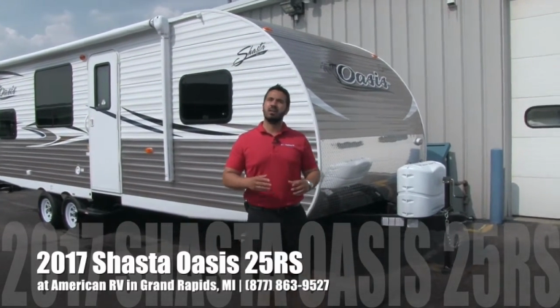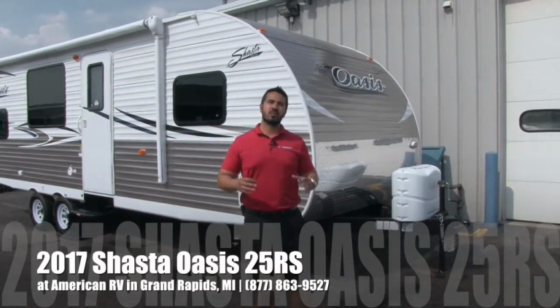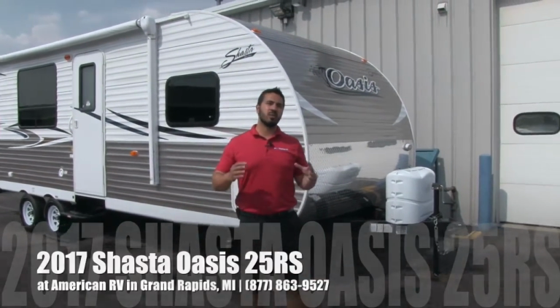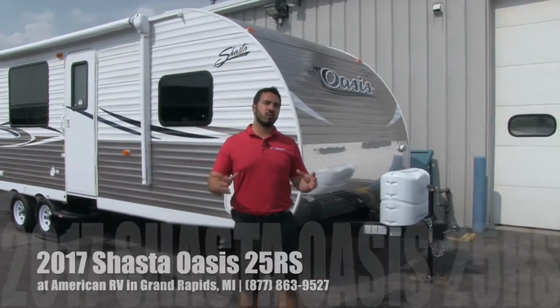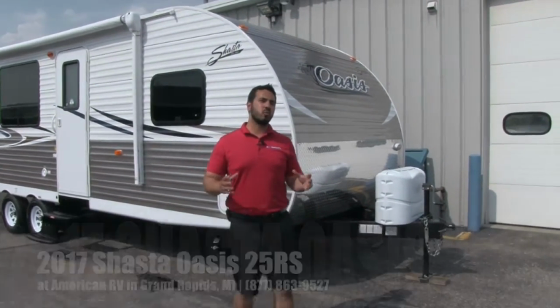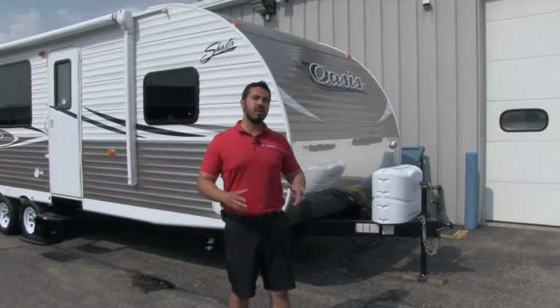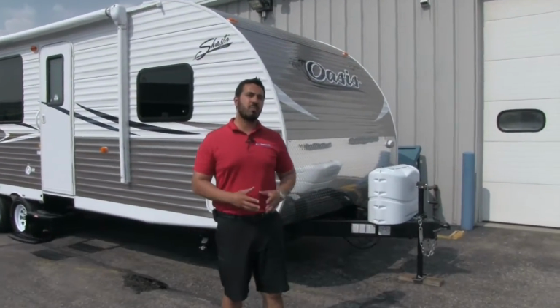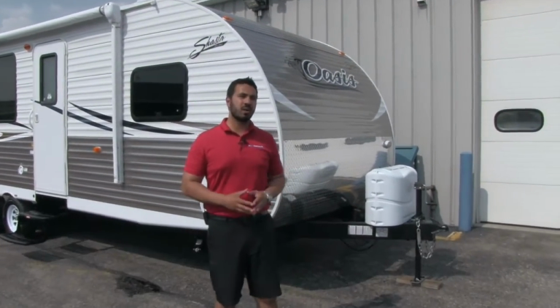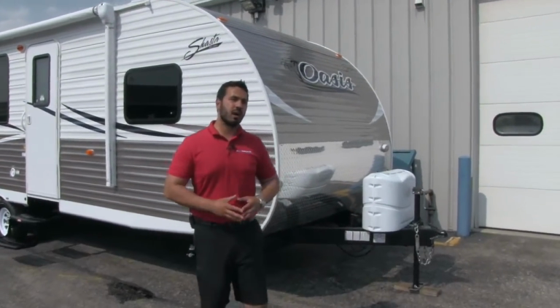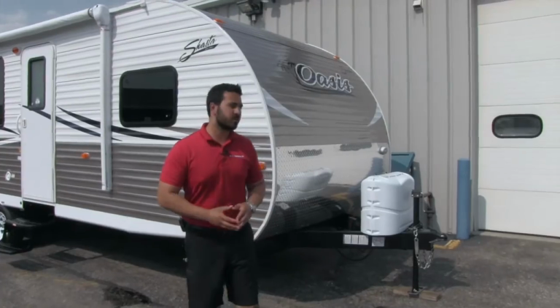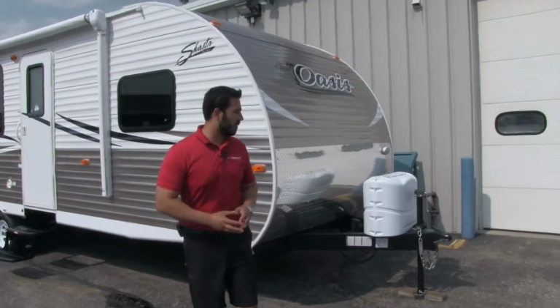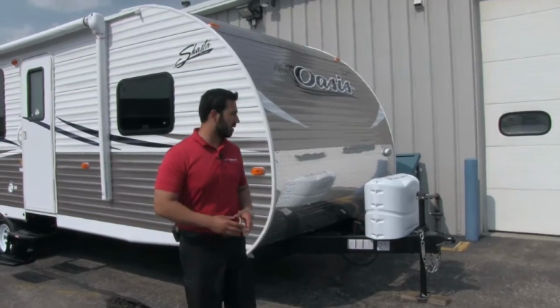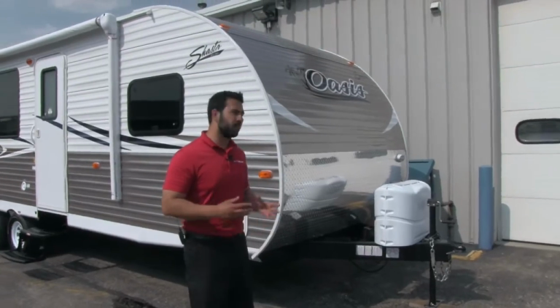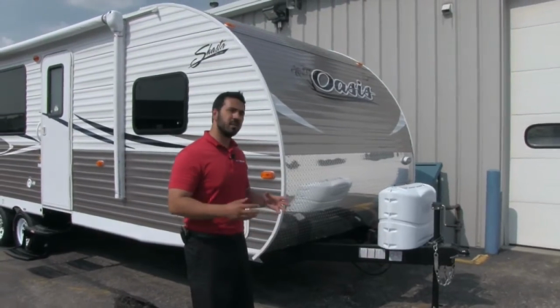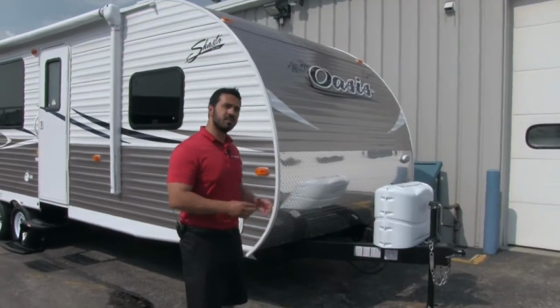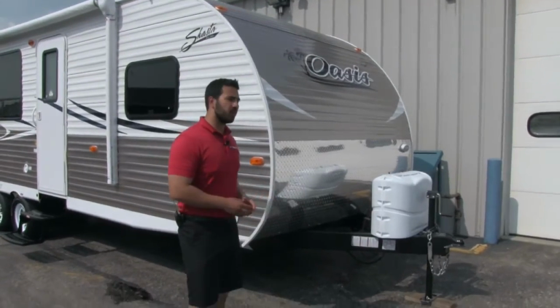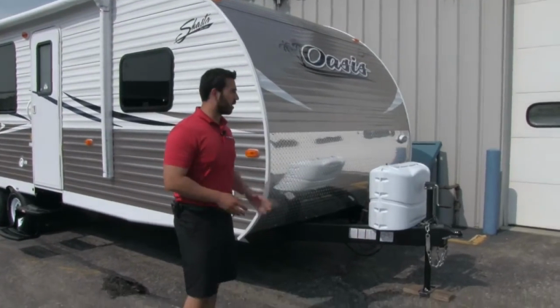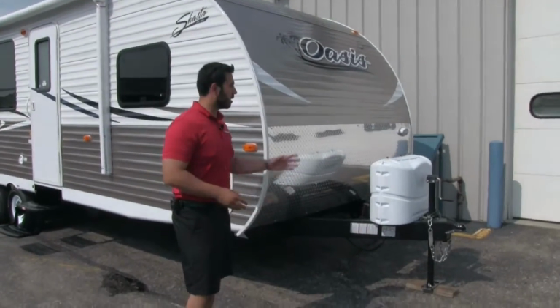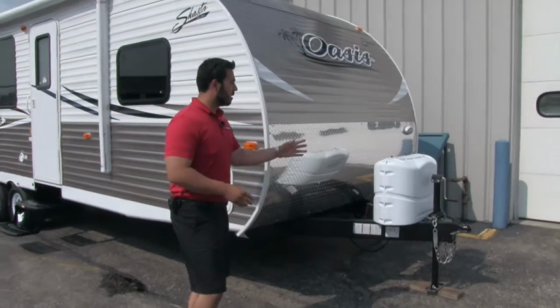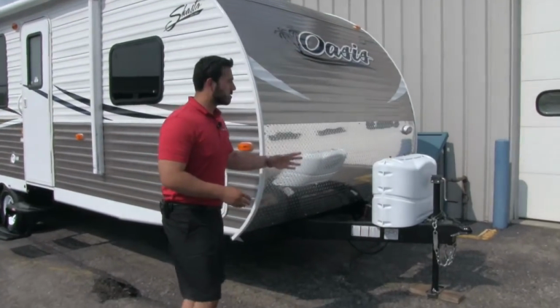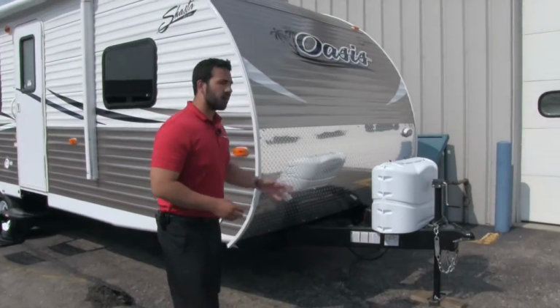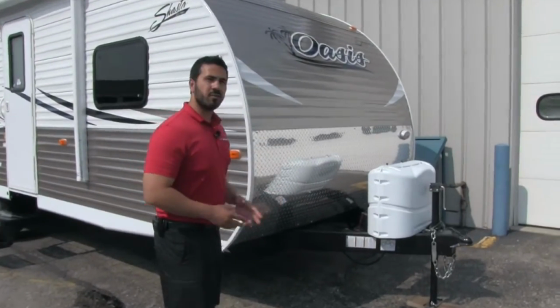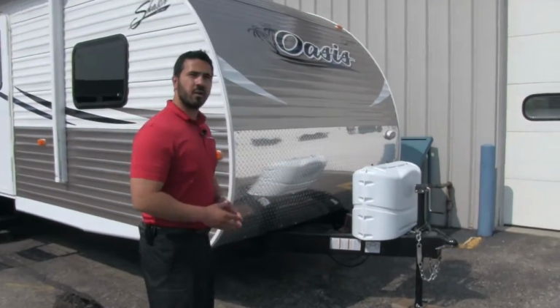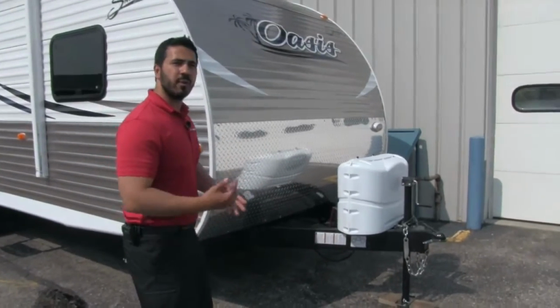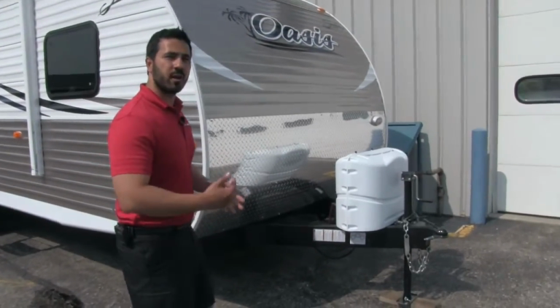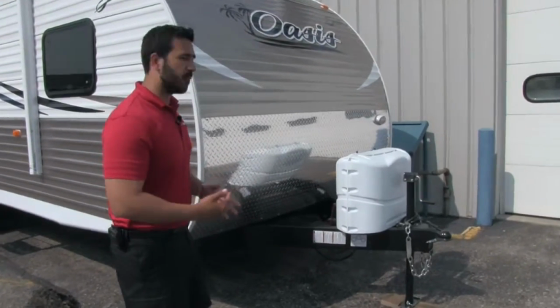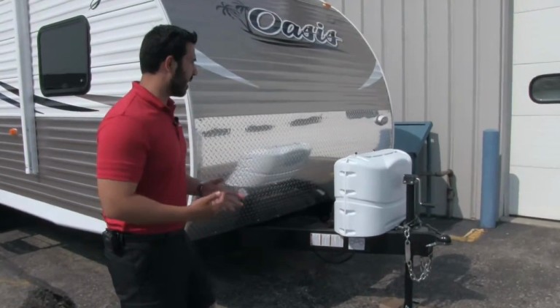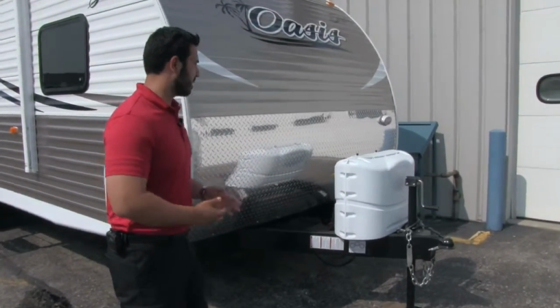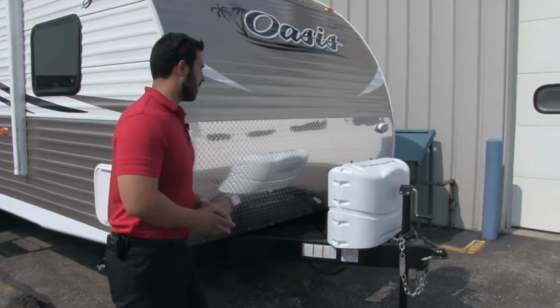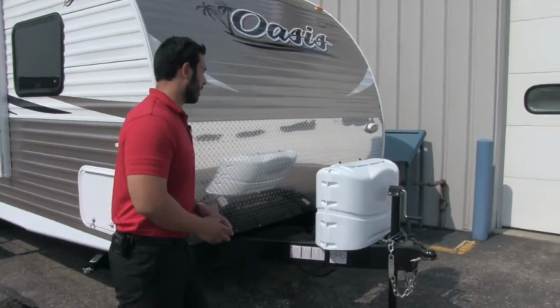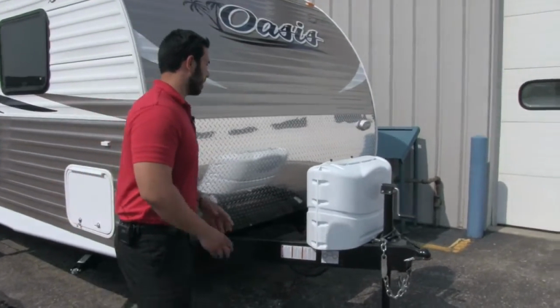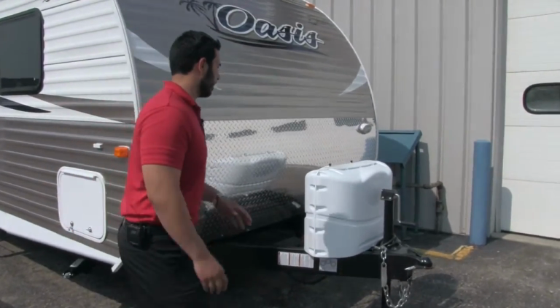It's going to be a great bunkhouse model, nice and lightweight. We'll start on the front, make our way back, and then head on in.